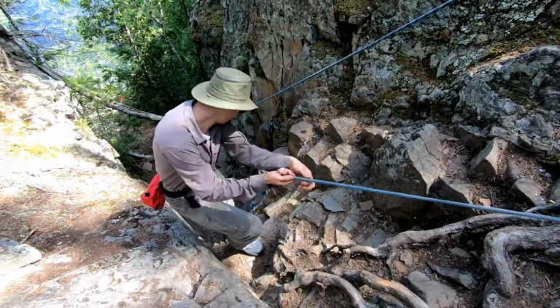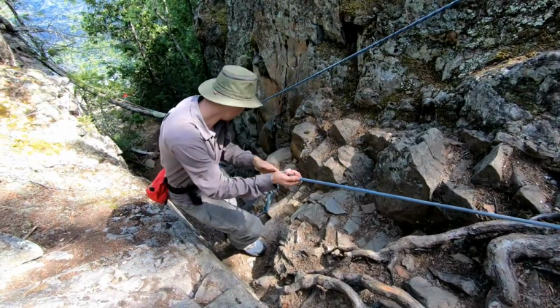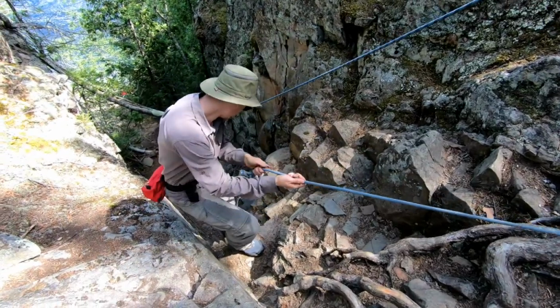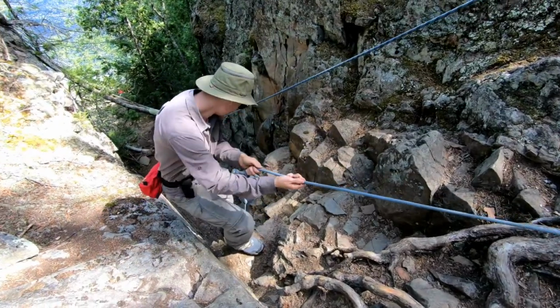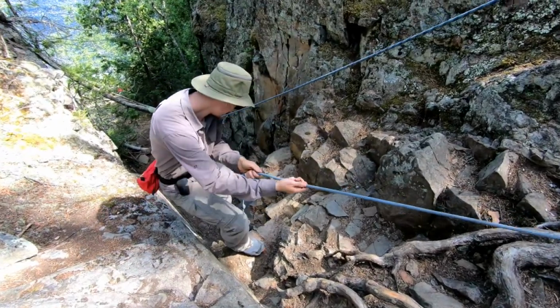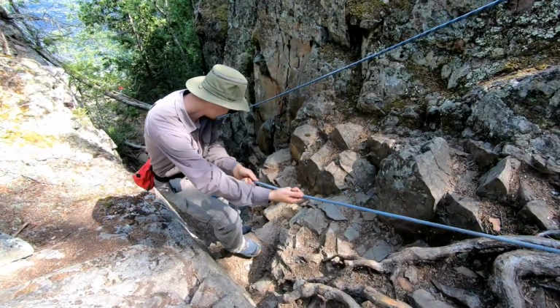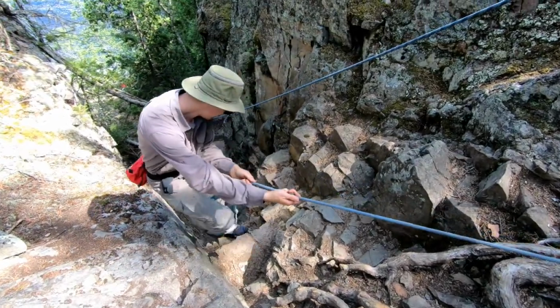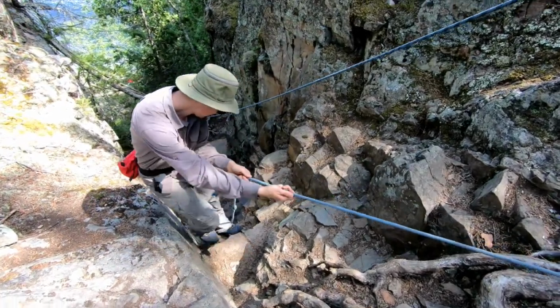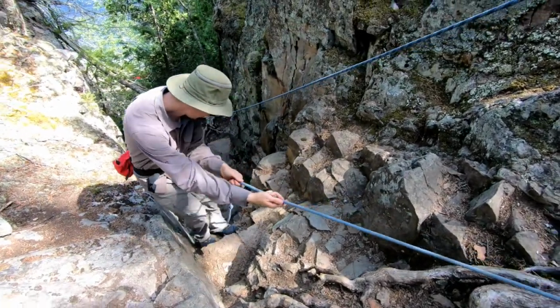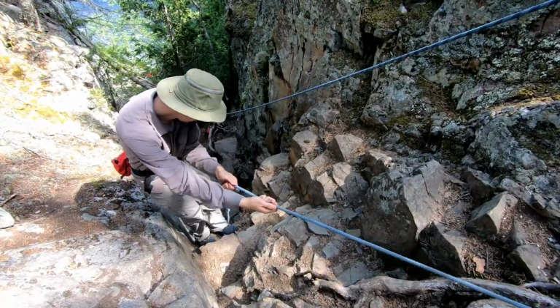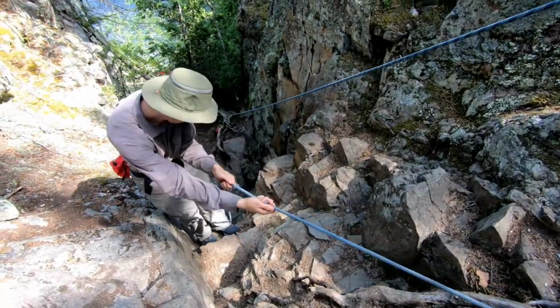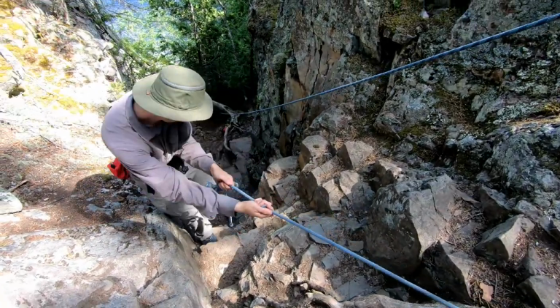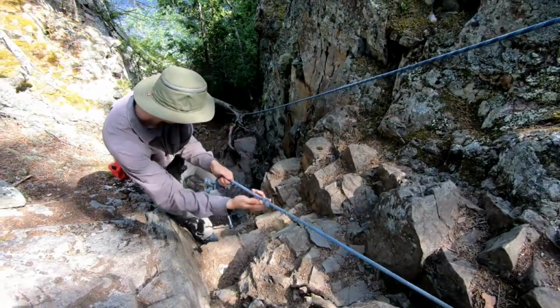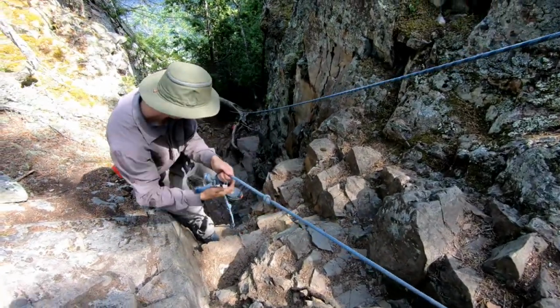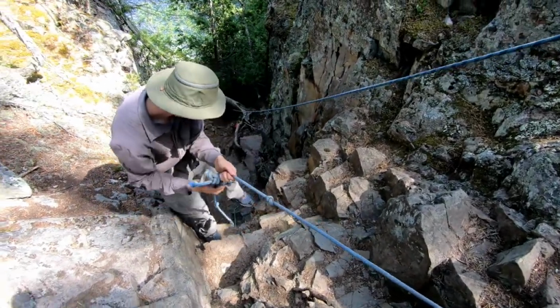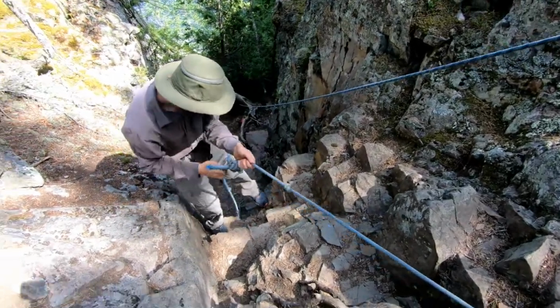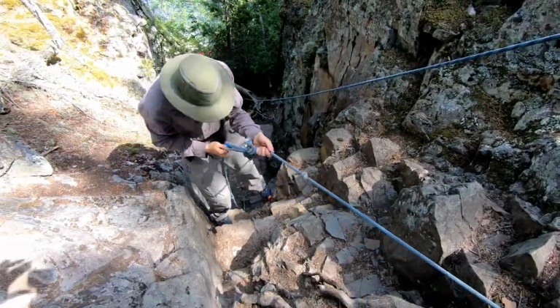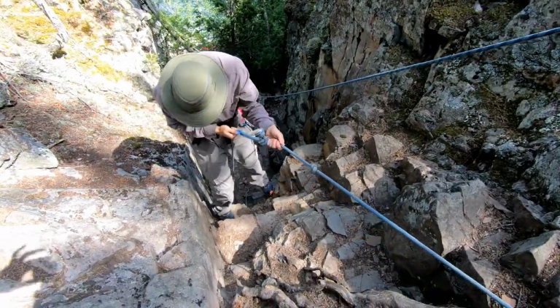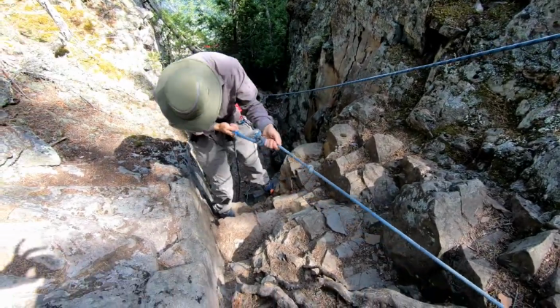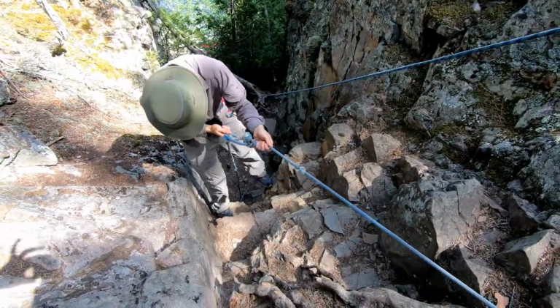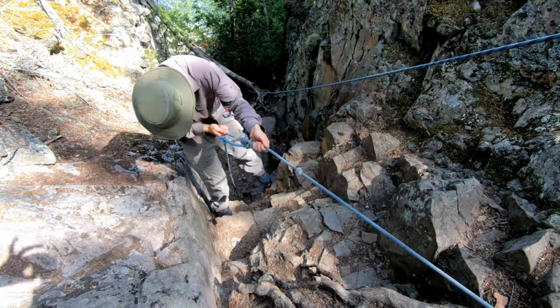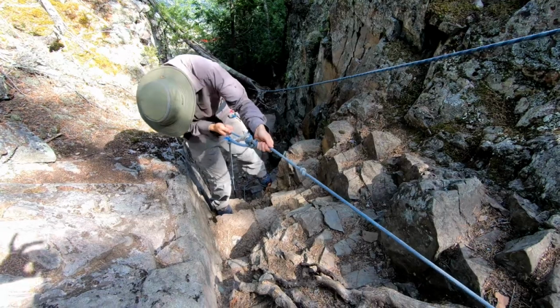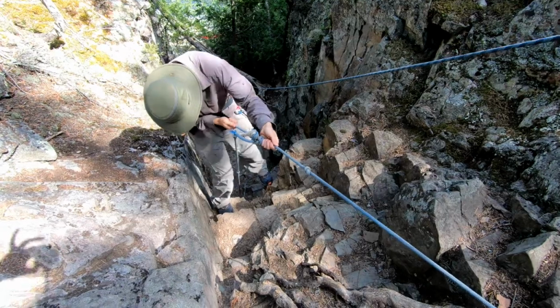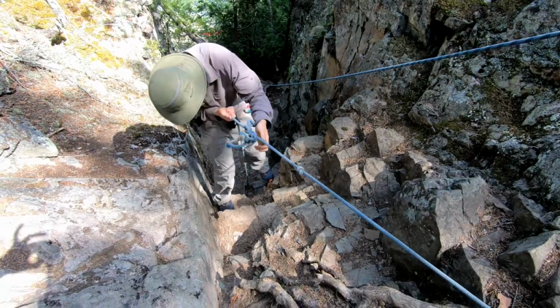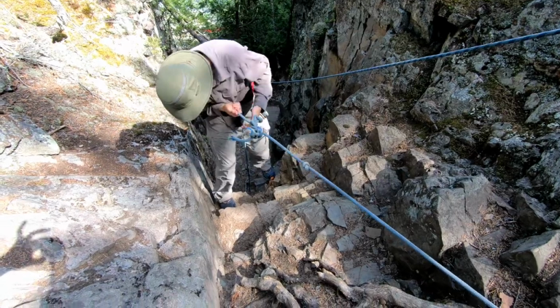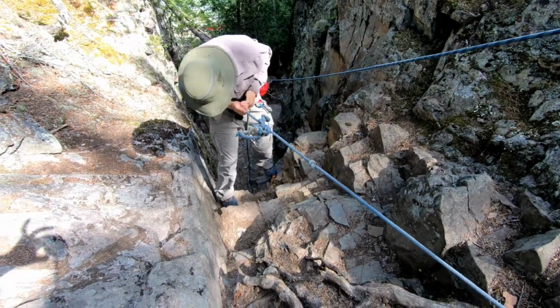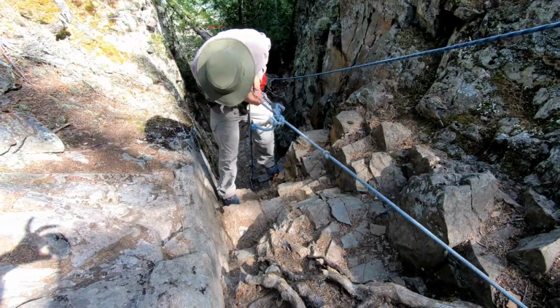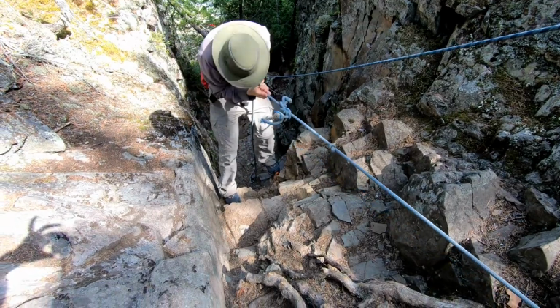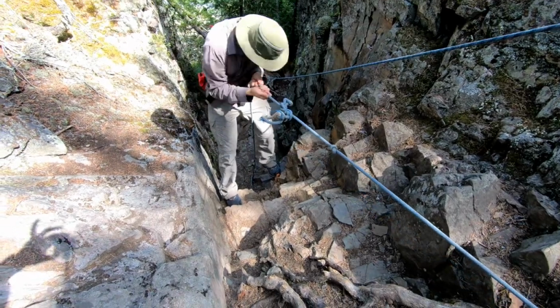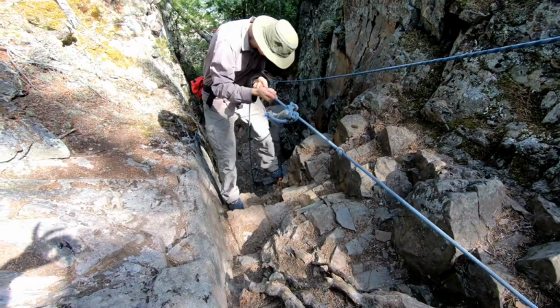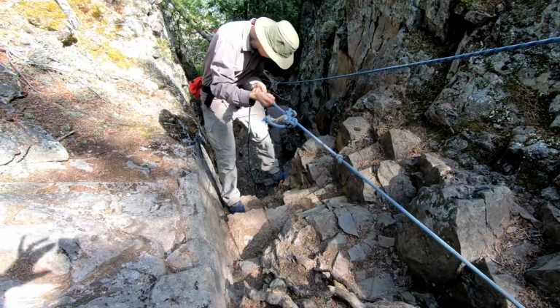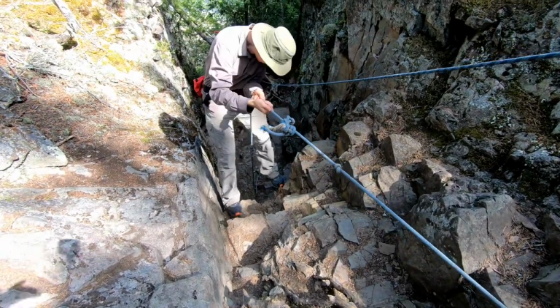For the last climb, I thought I'd give you a better perspective of what it takes to get down. It really is vertical.